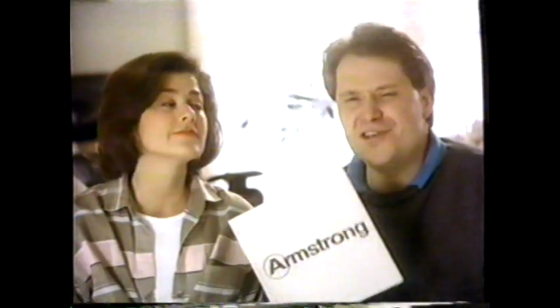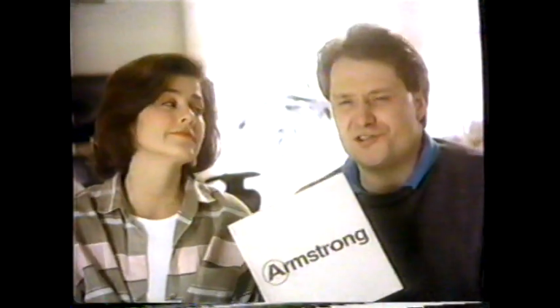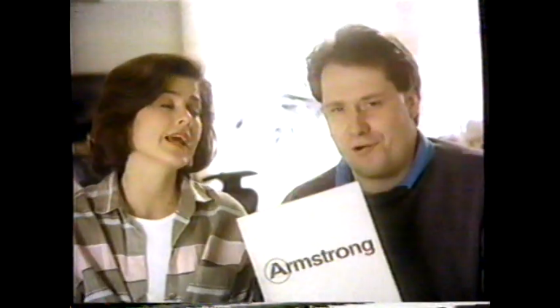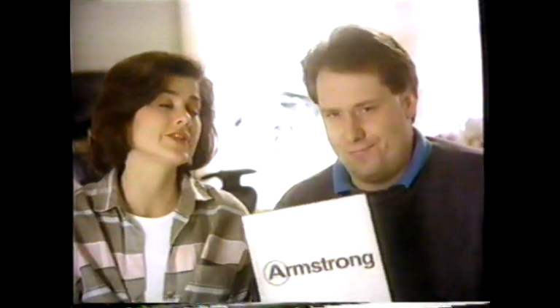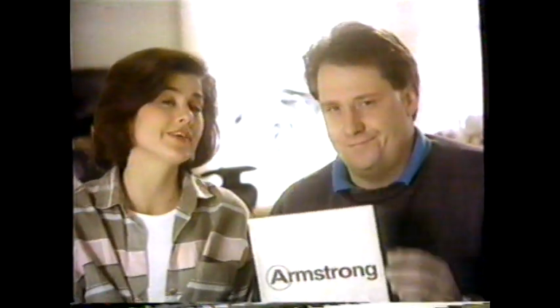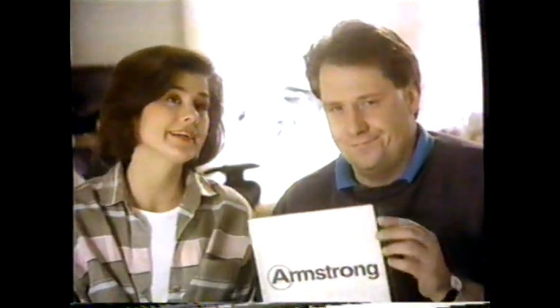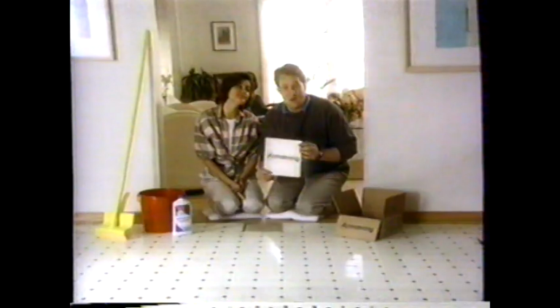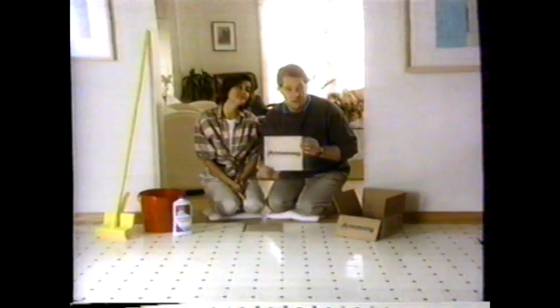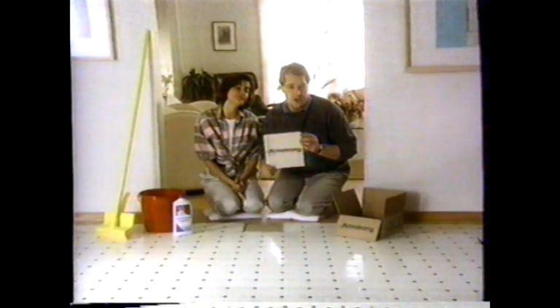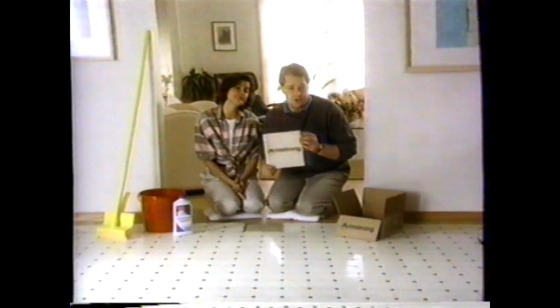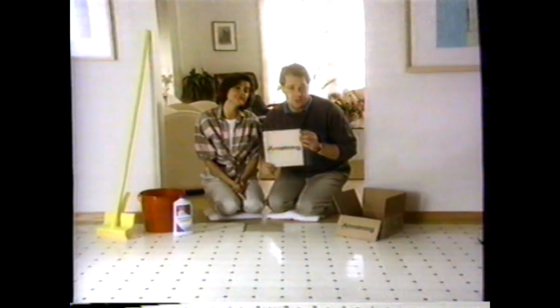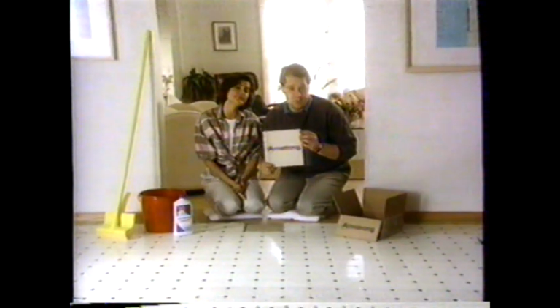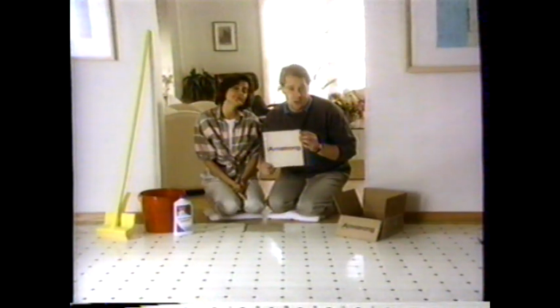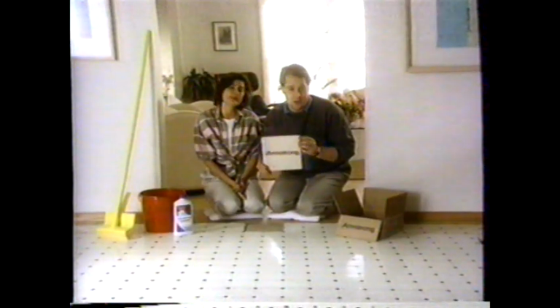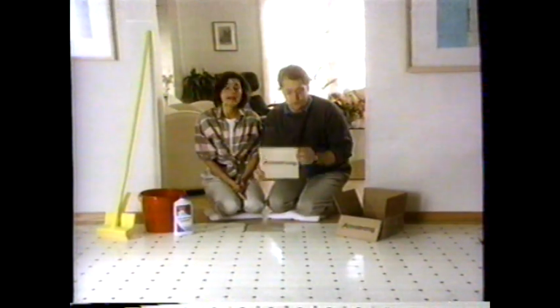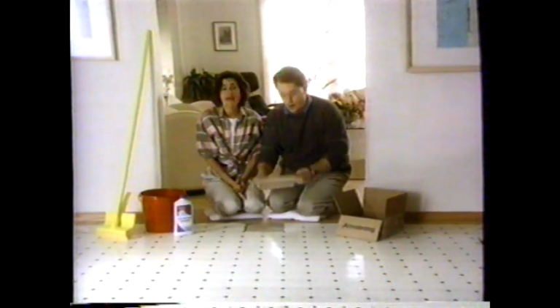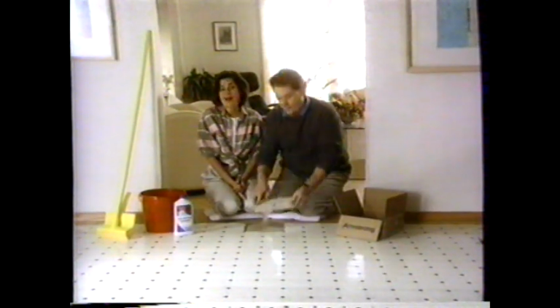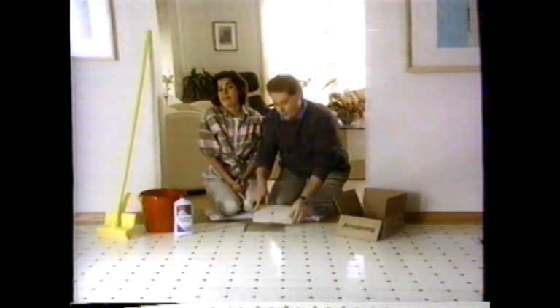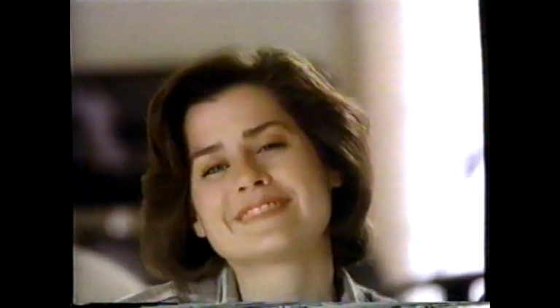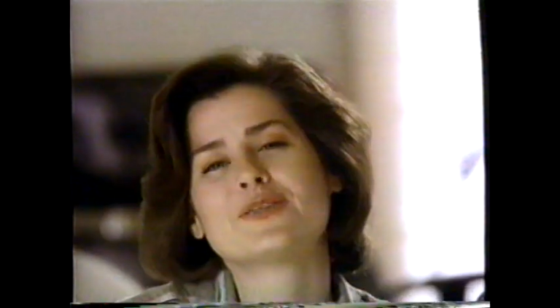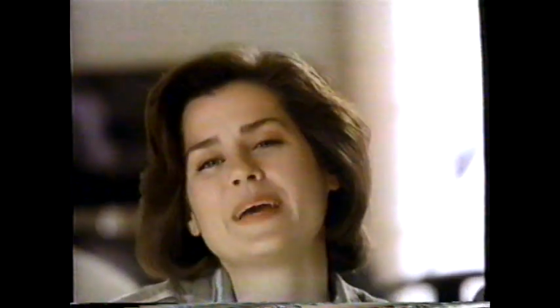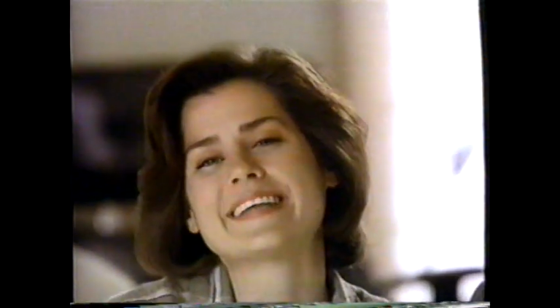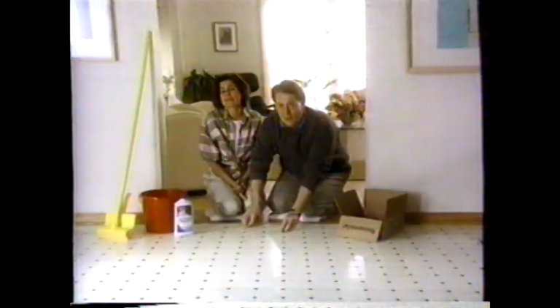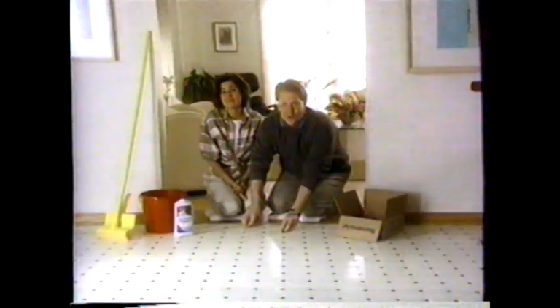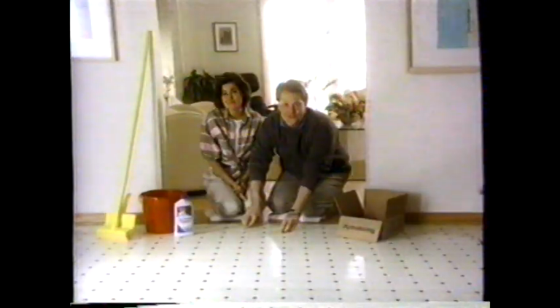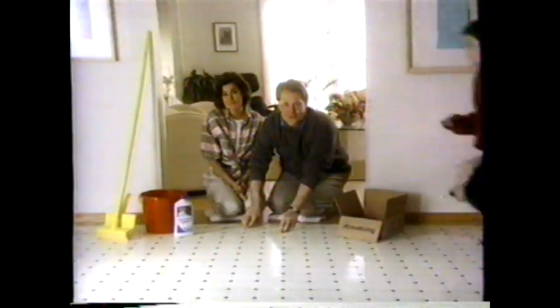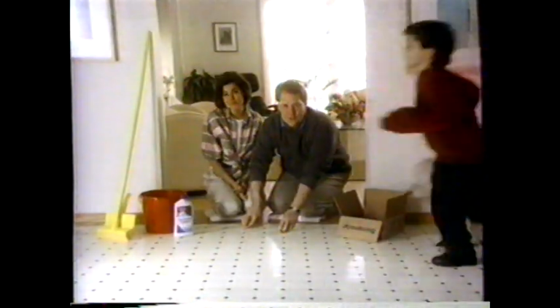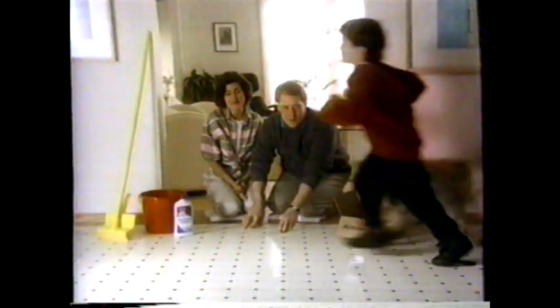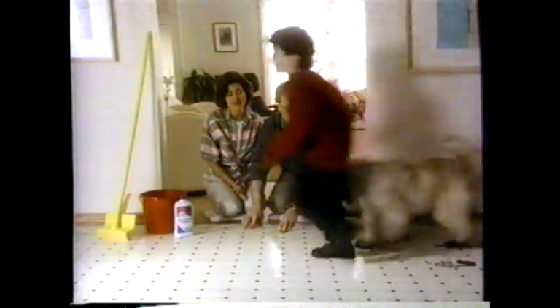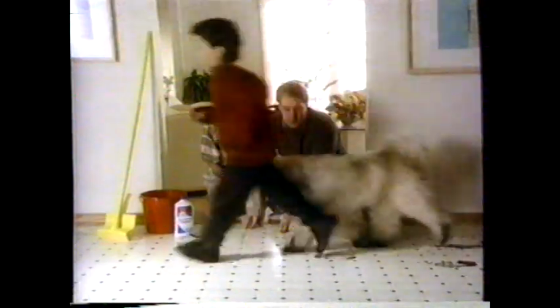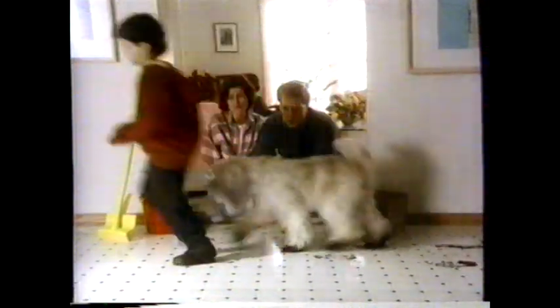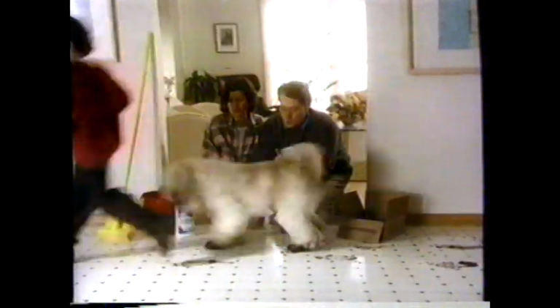Ask her. Jerry, how long it took to pick out our Armstrong floor? Two weeks. Months. Oh!